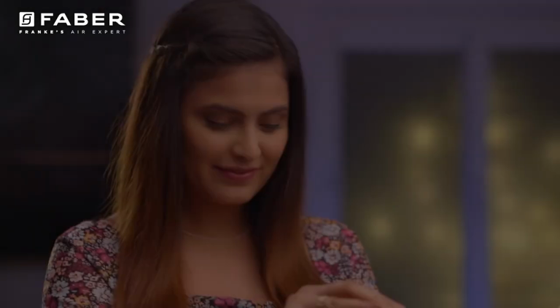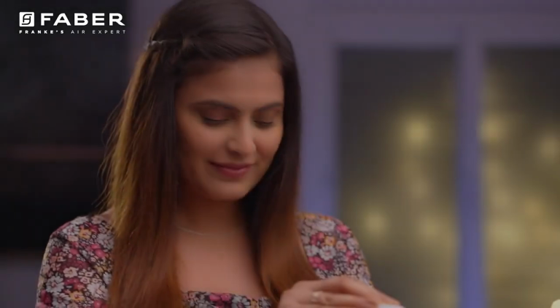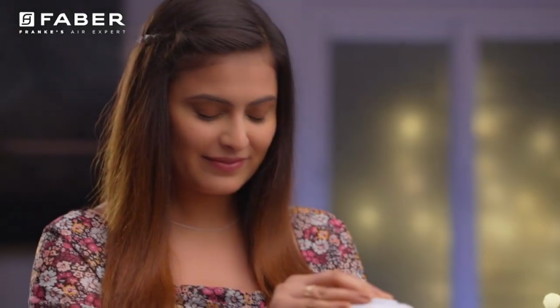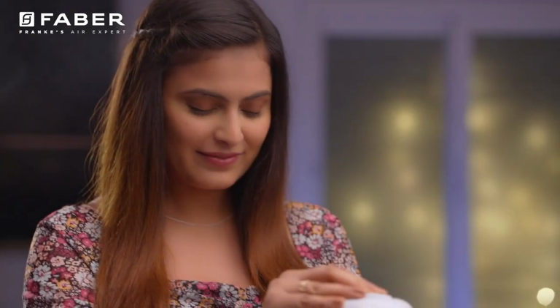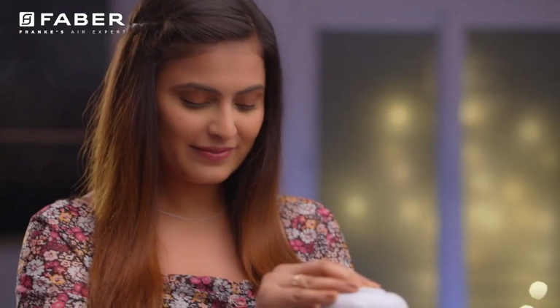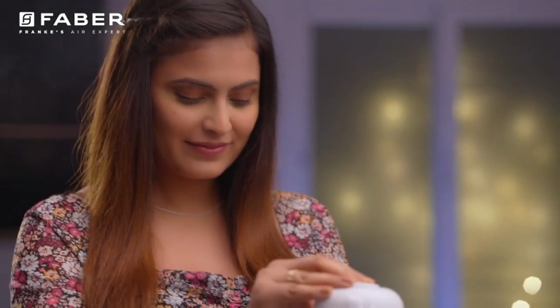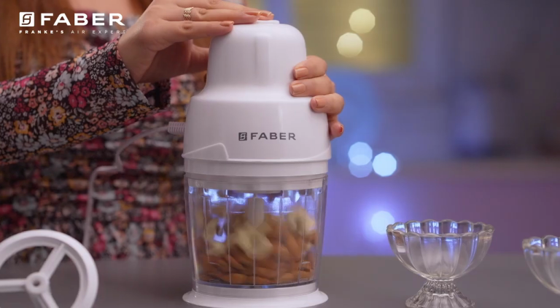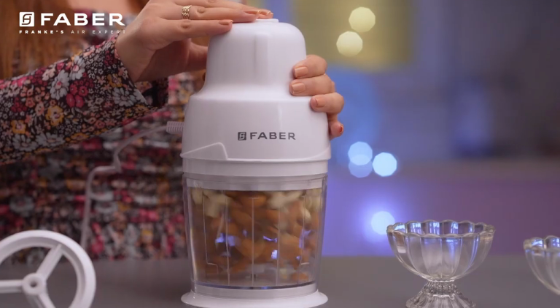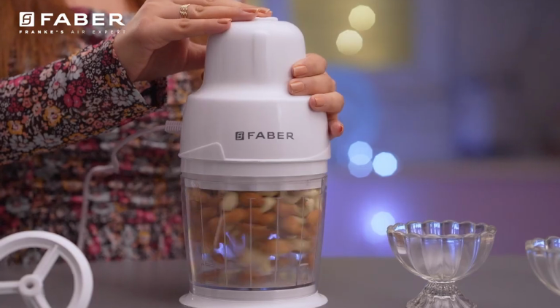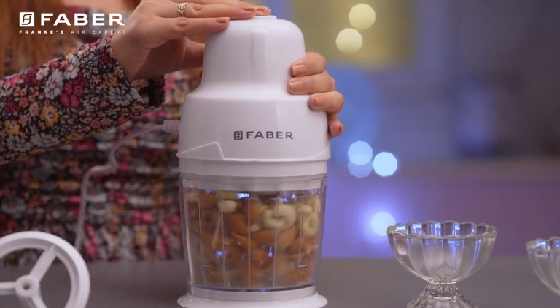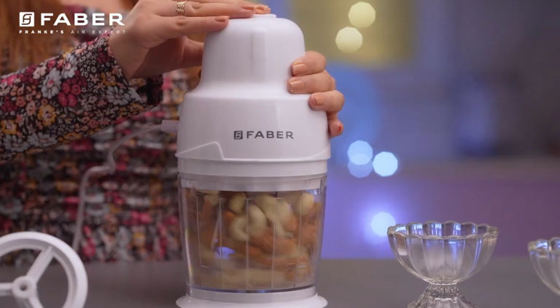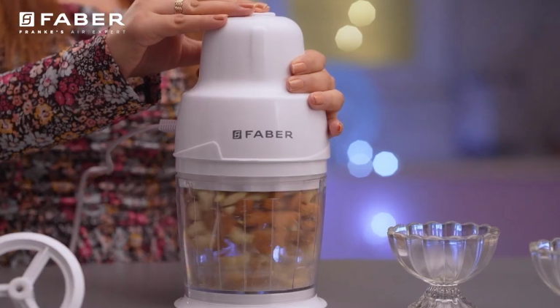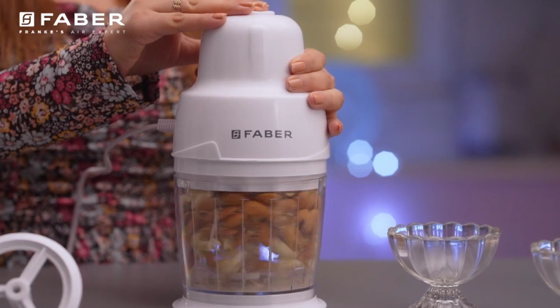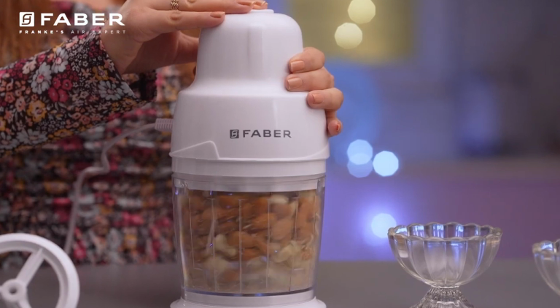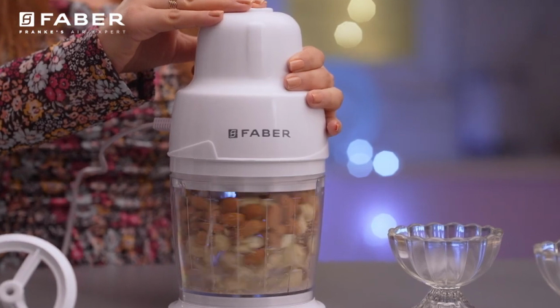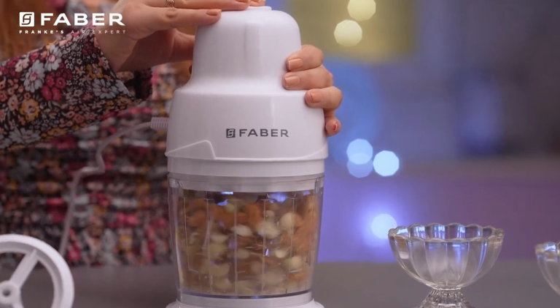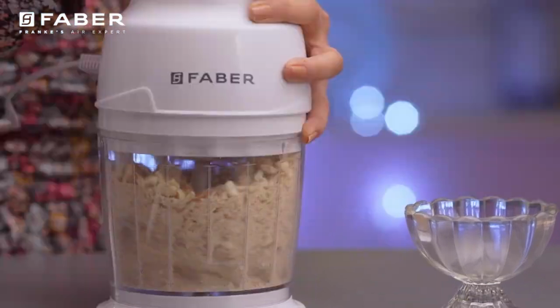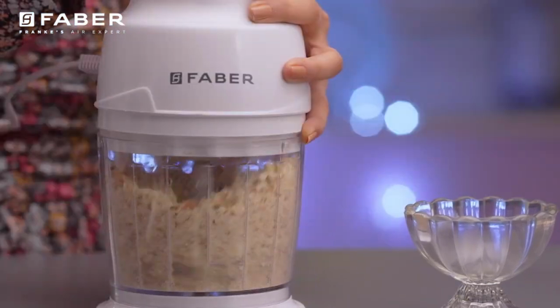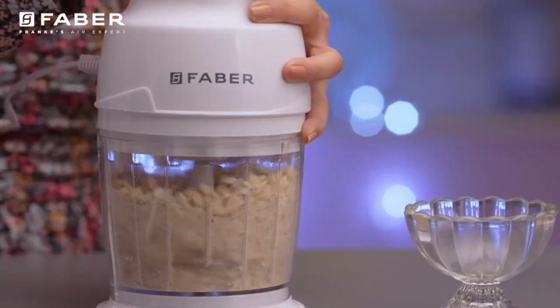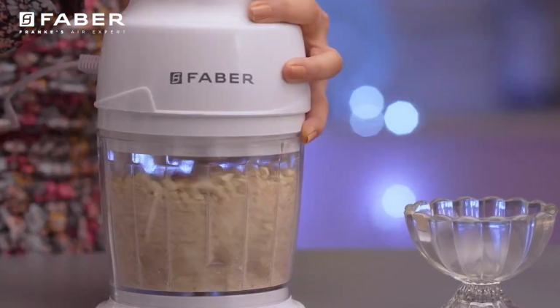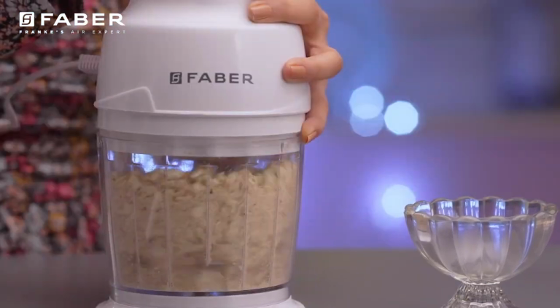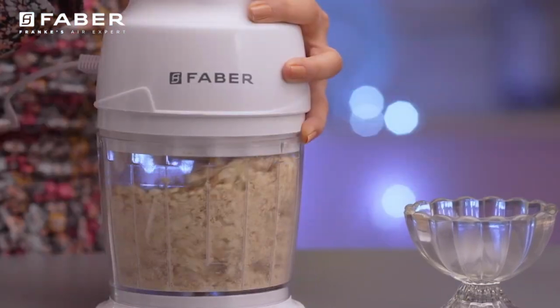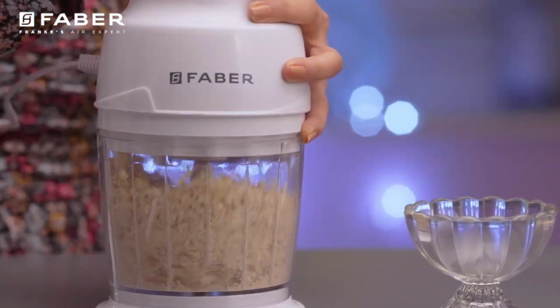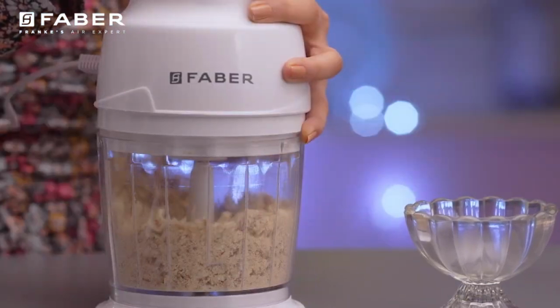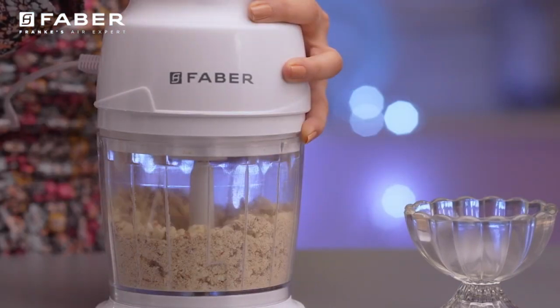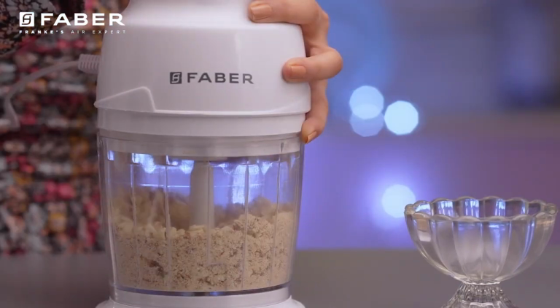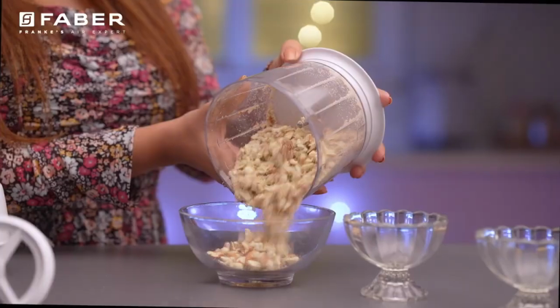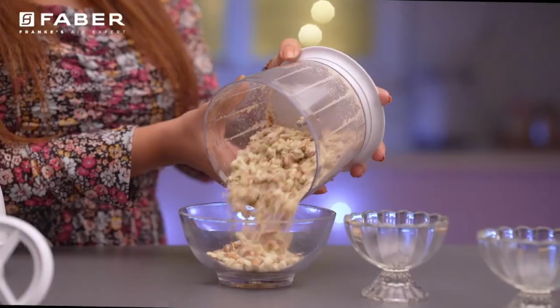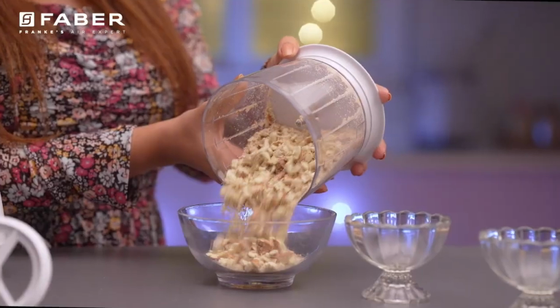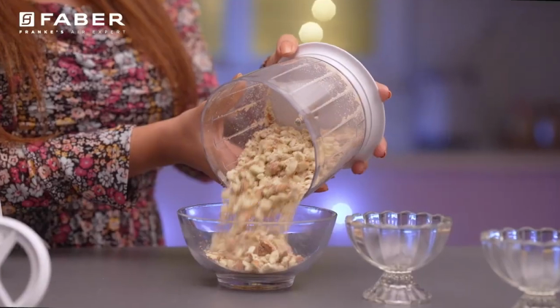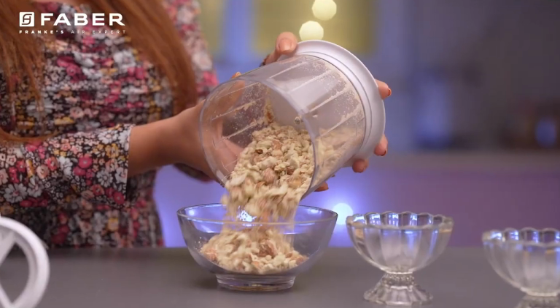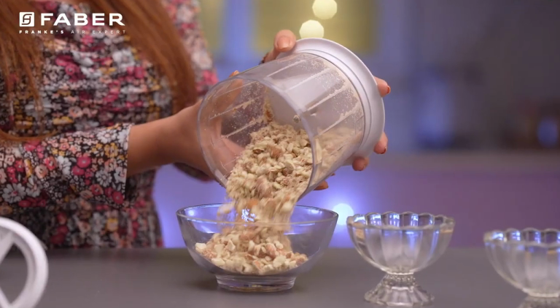Engineered for relentless performance, our kitchen chopper effortlessly handles extended use and overload.